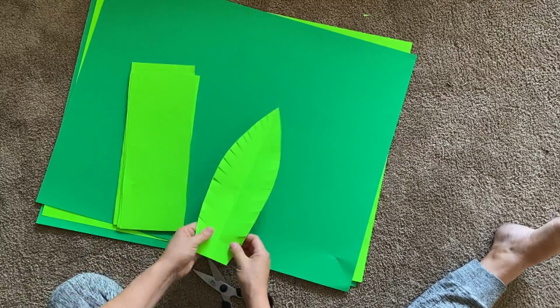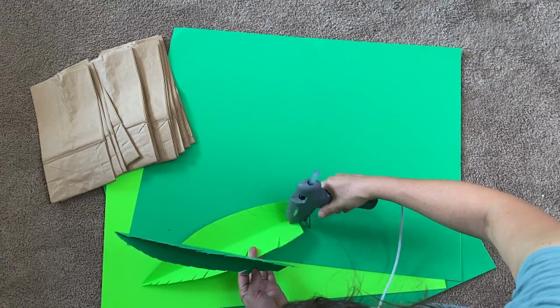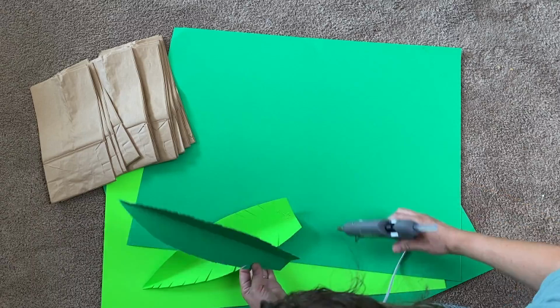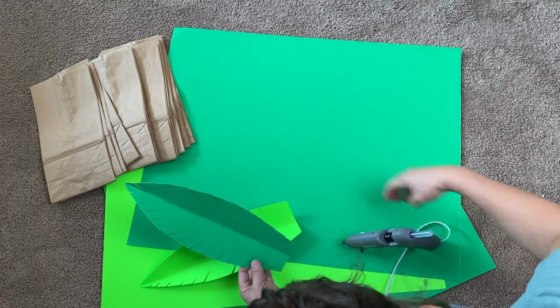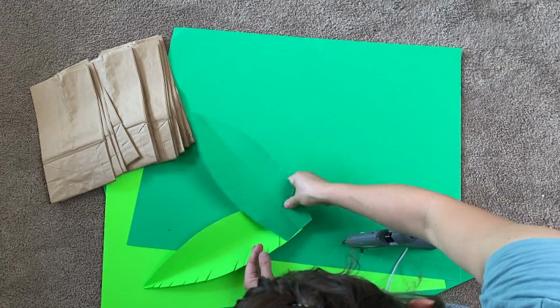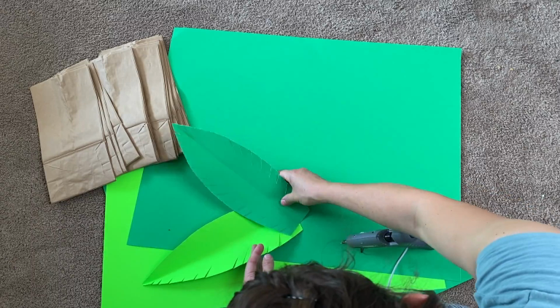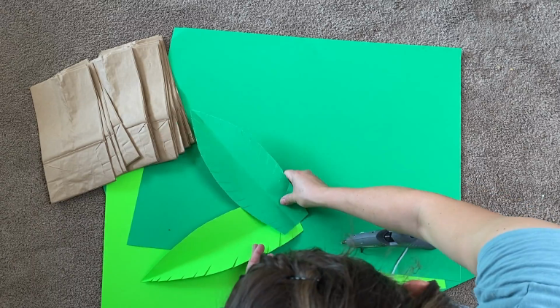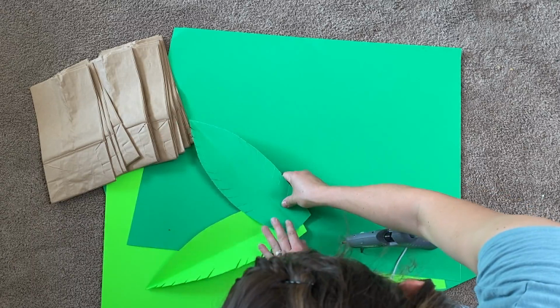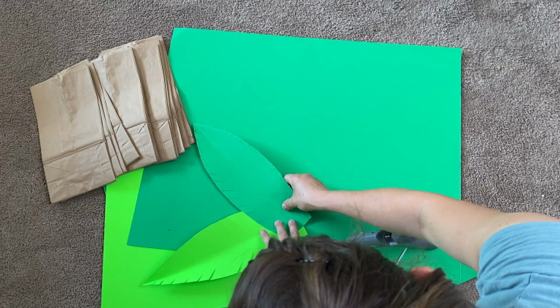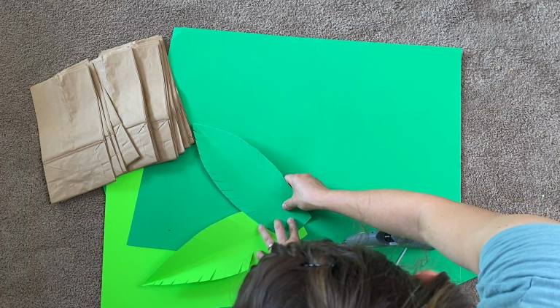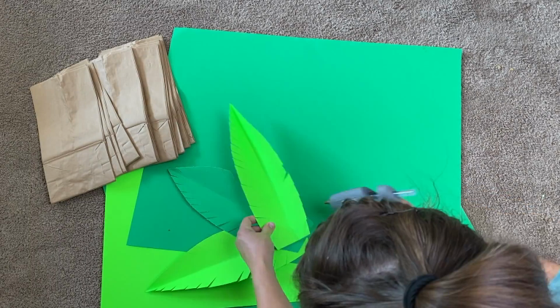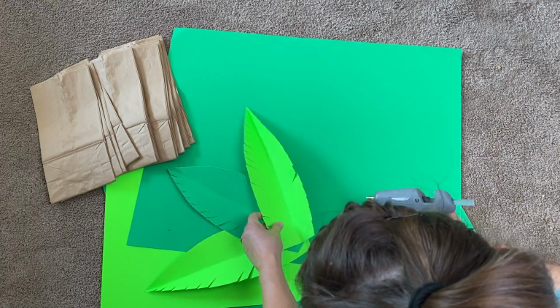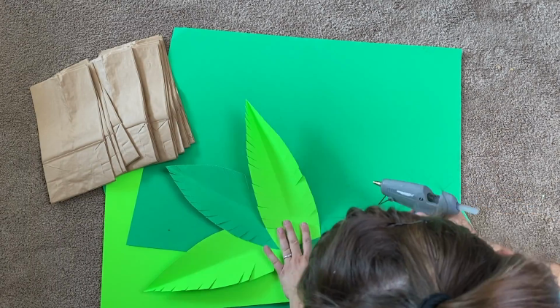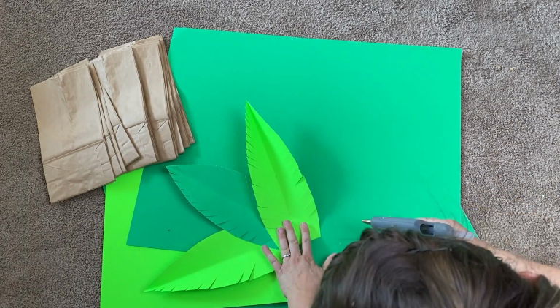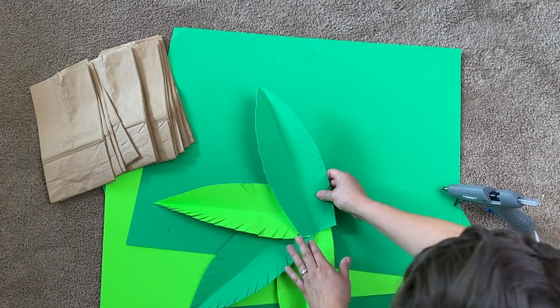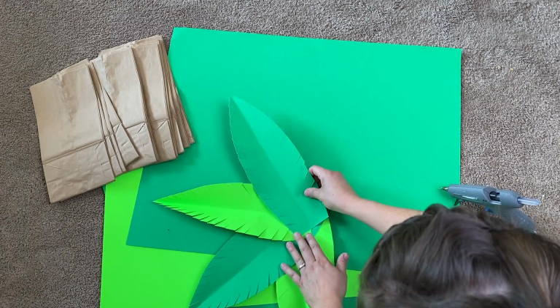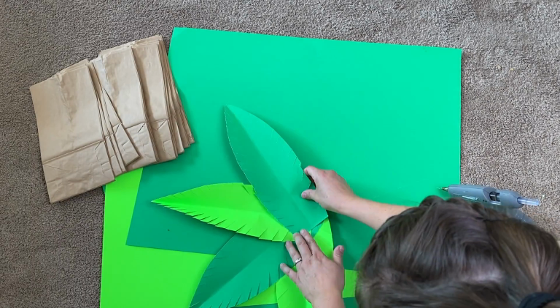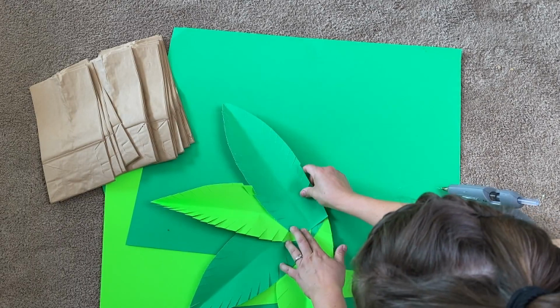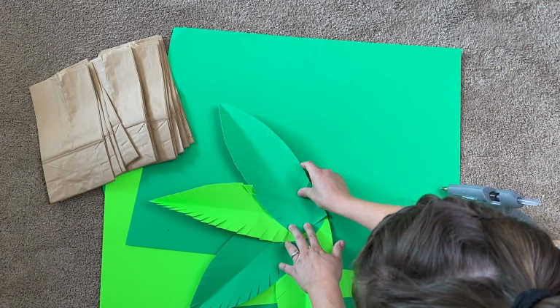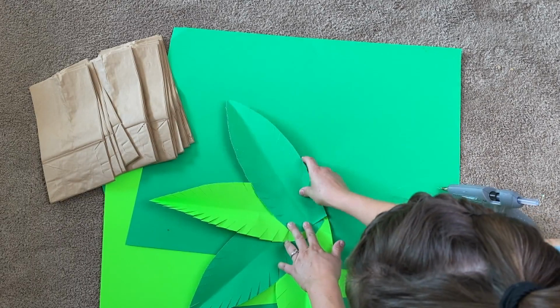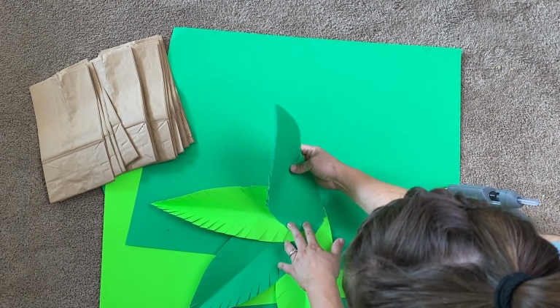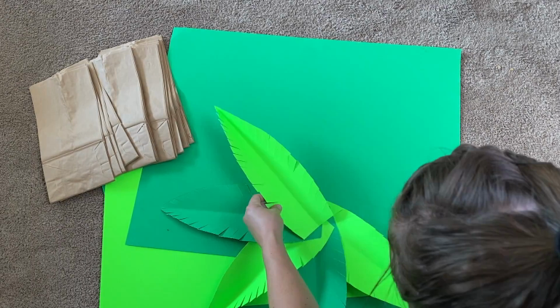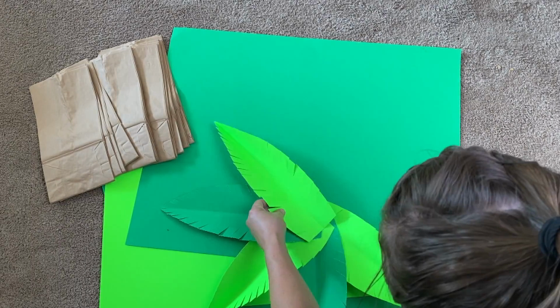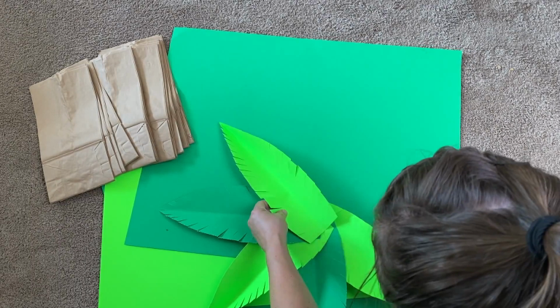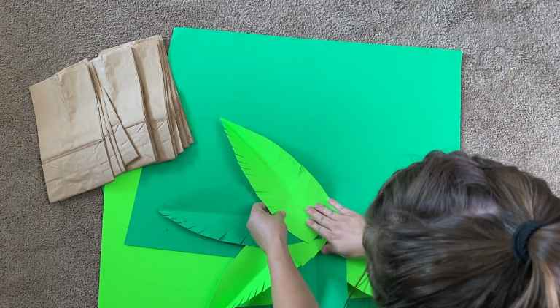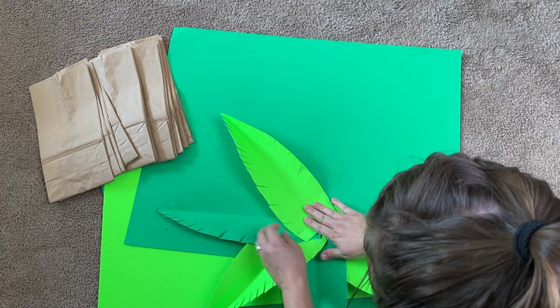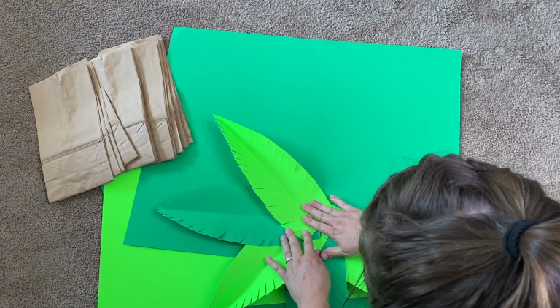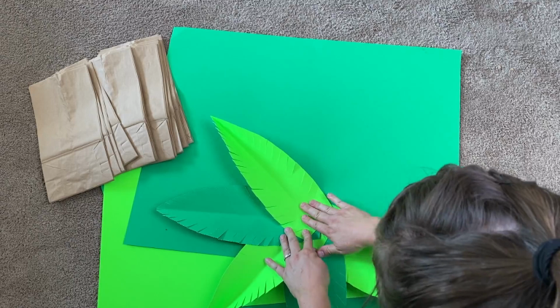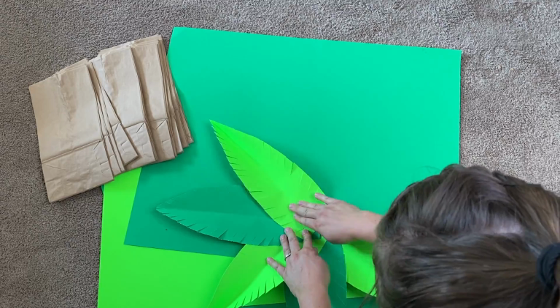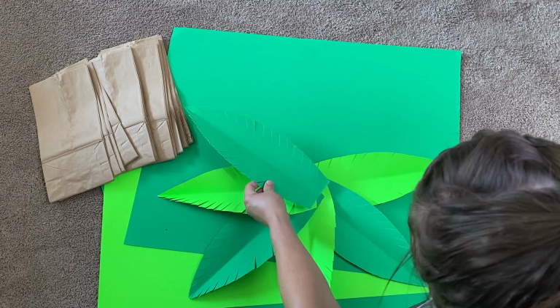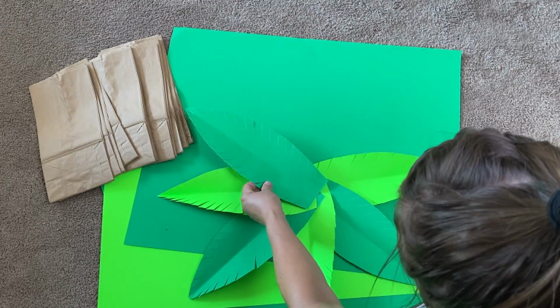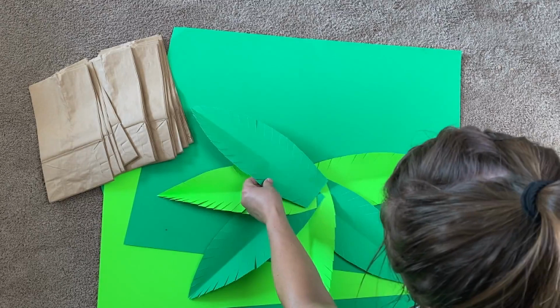Use a hot glue gun to alternate light green and dark green palm fronds for the top.